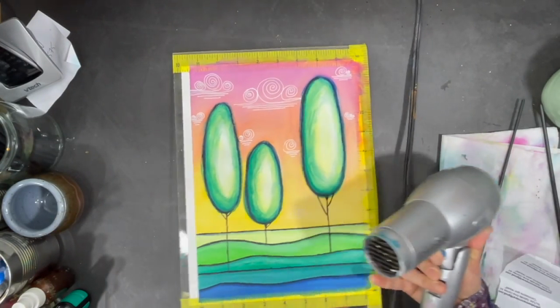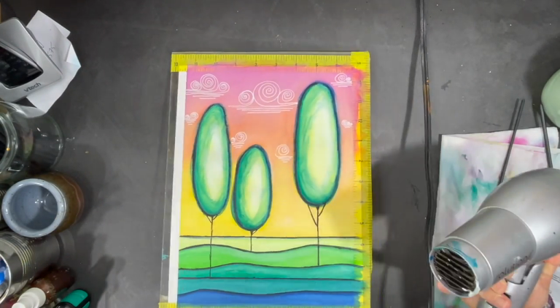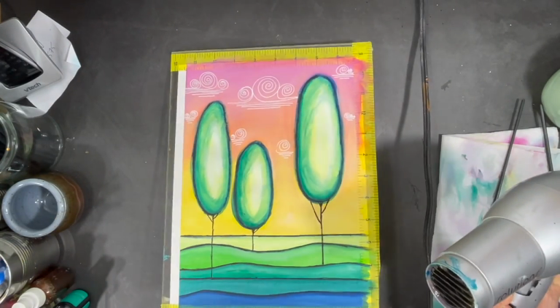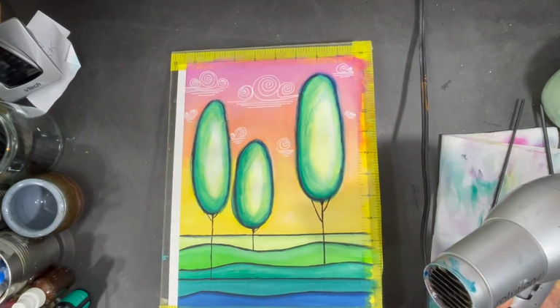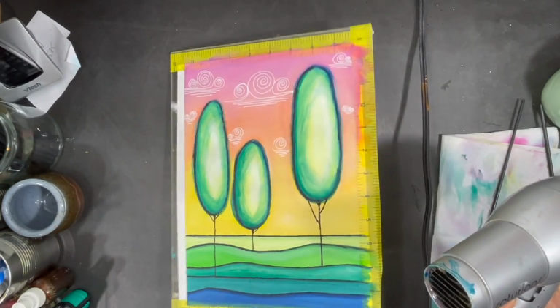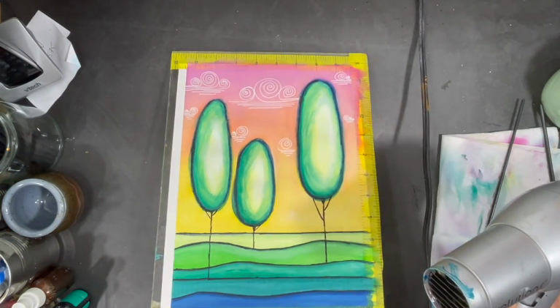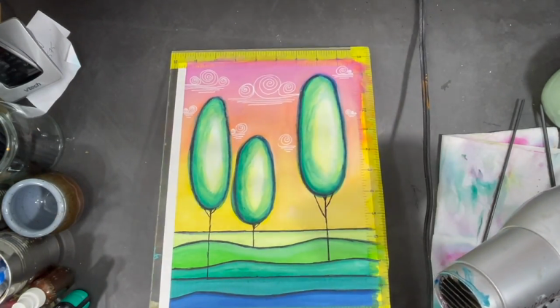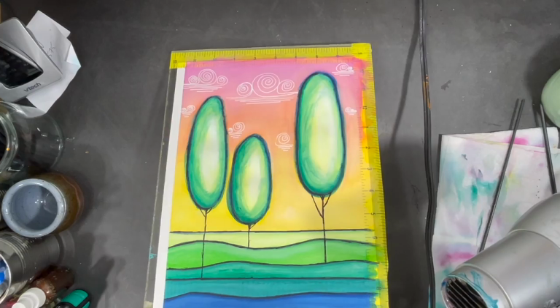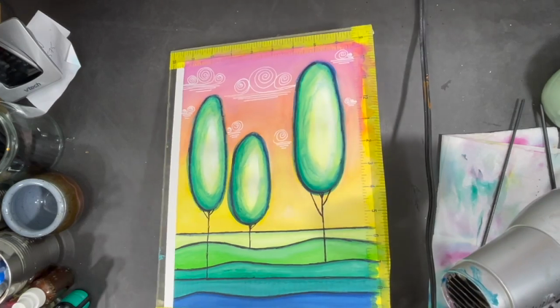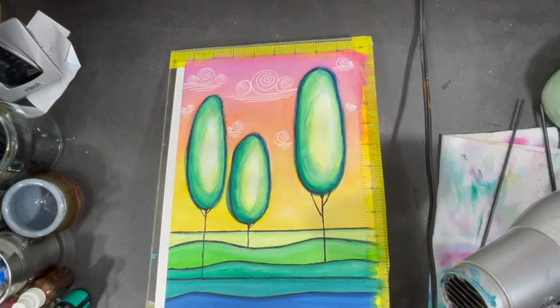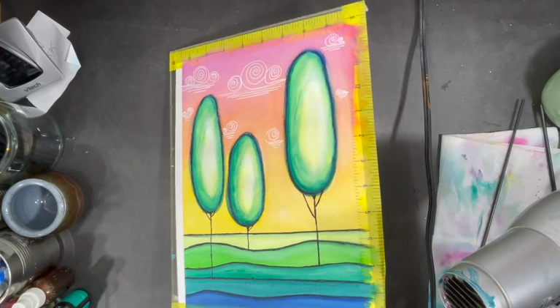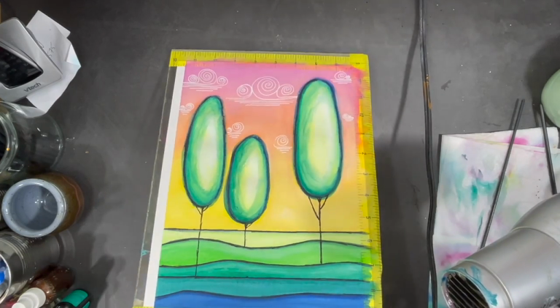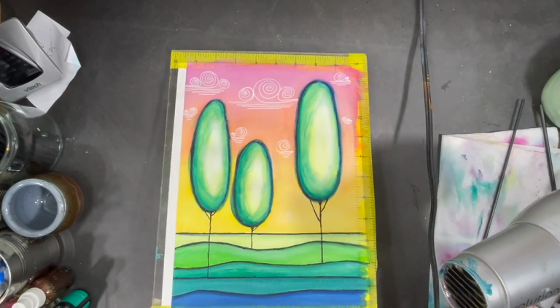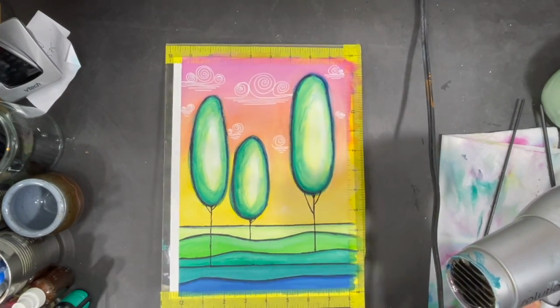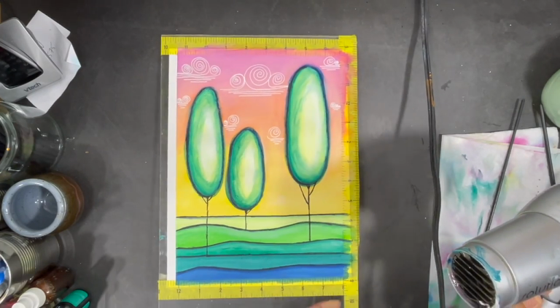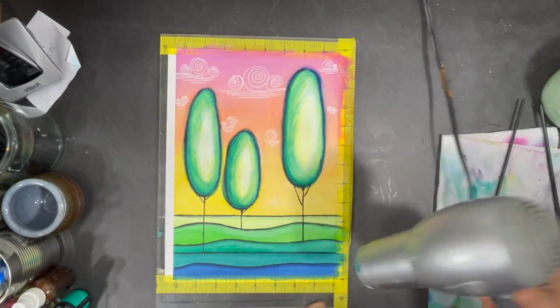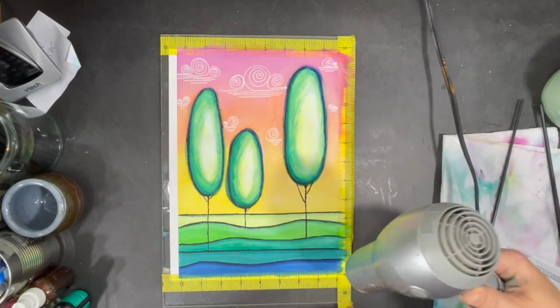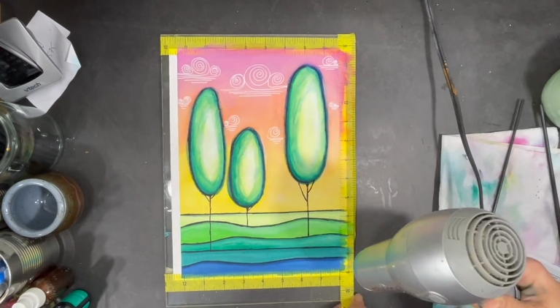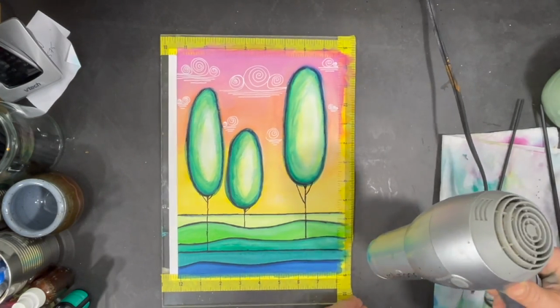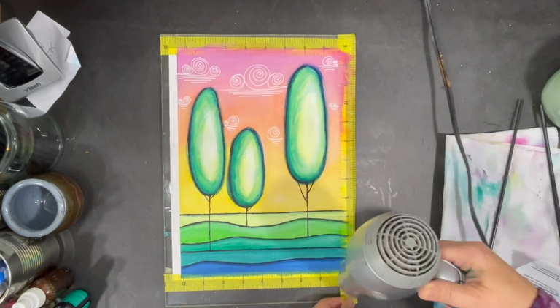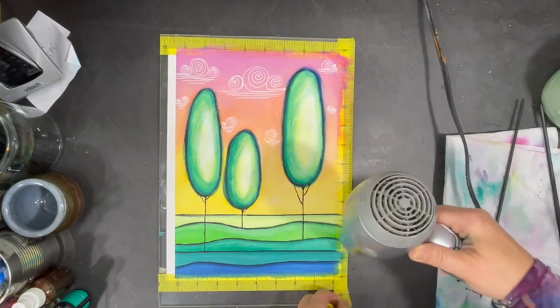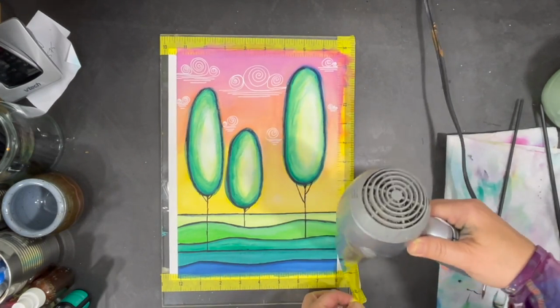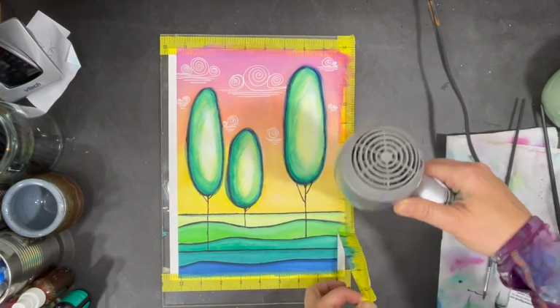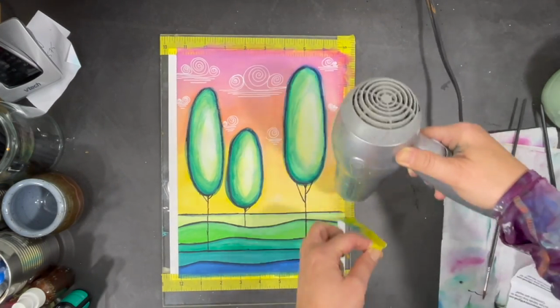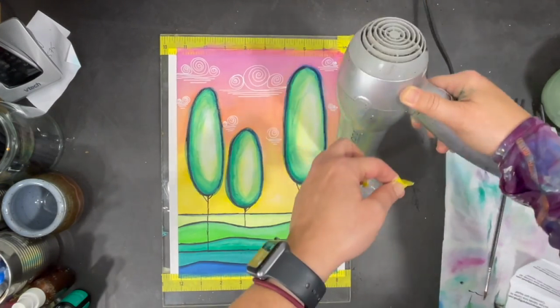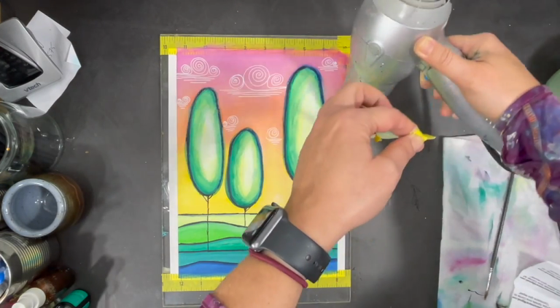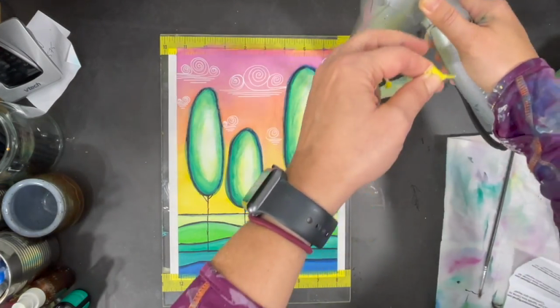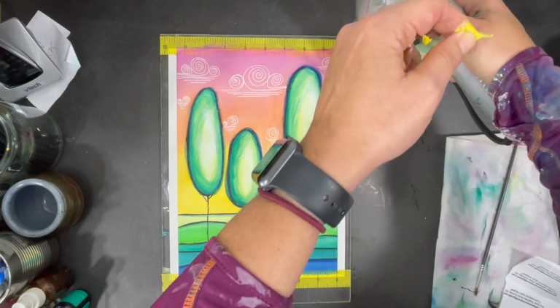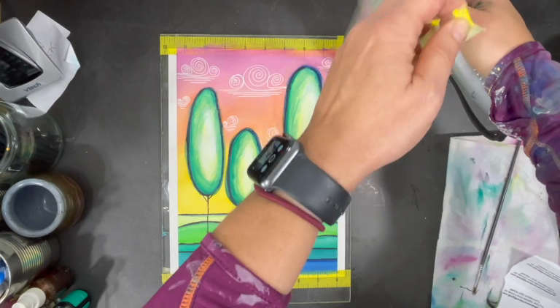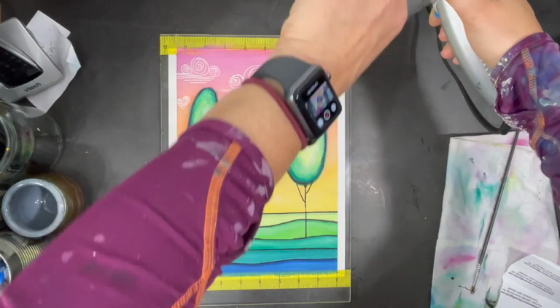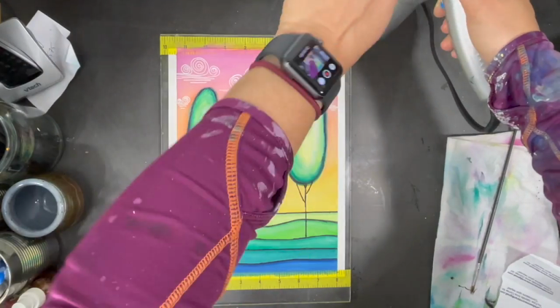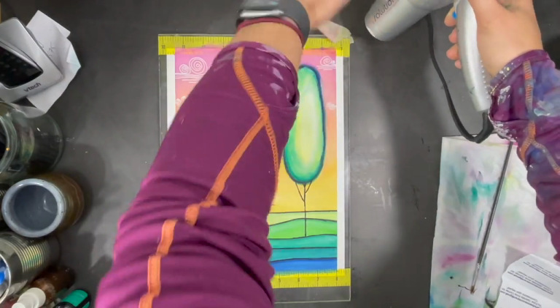However, it's important not to overdo it with your heat, because if you heat the tape too much the glue will come off the tape and stick to your paper.